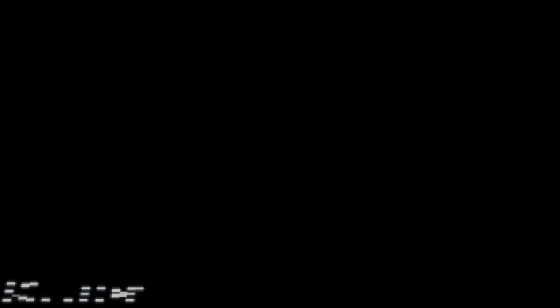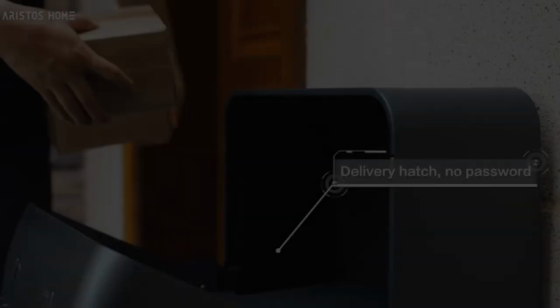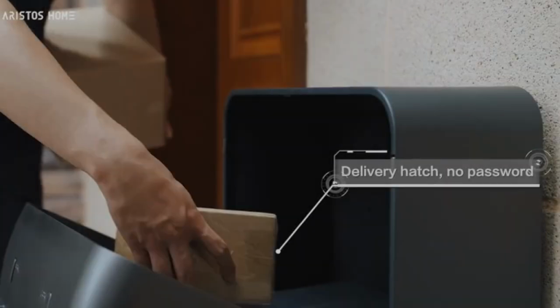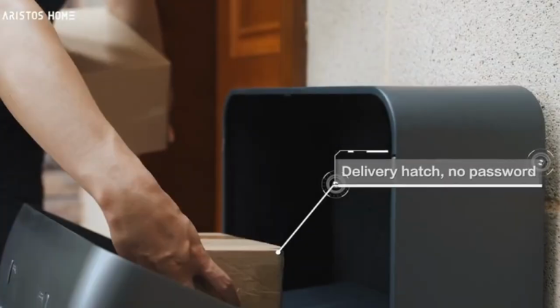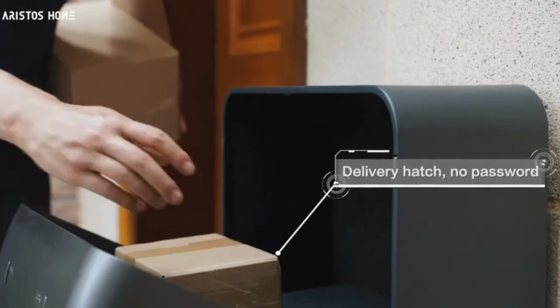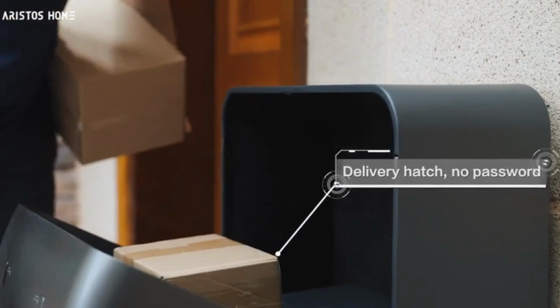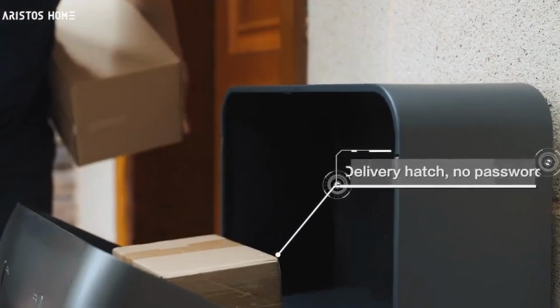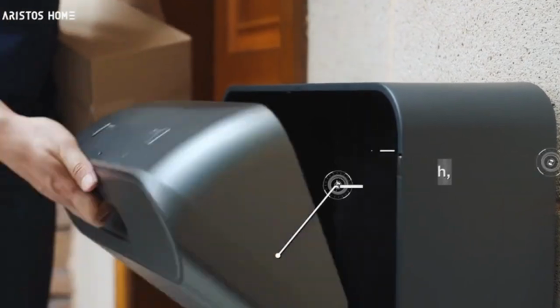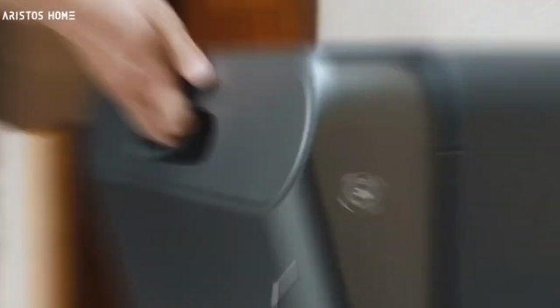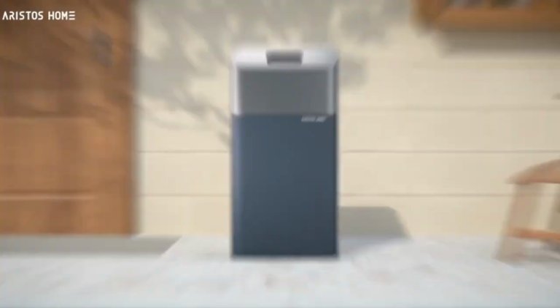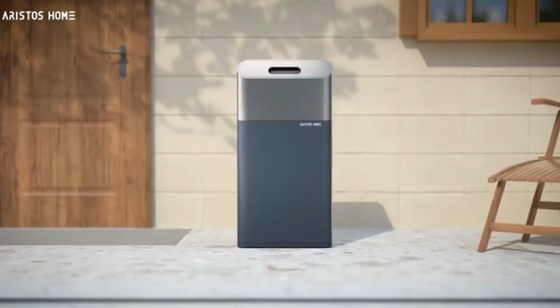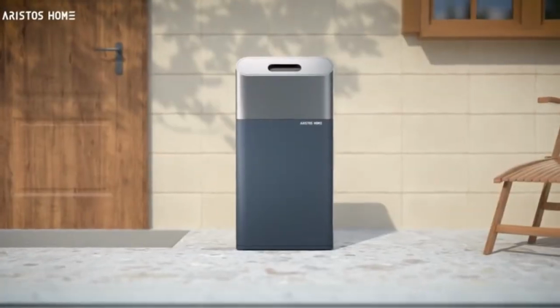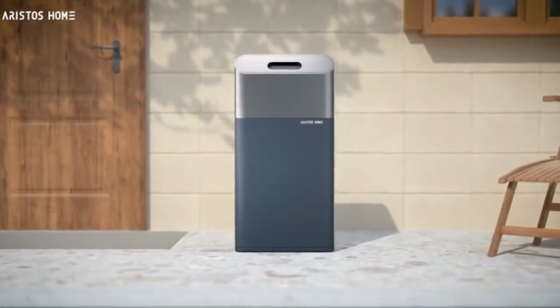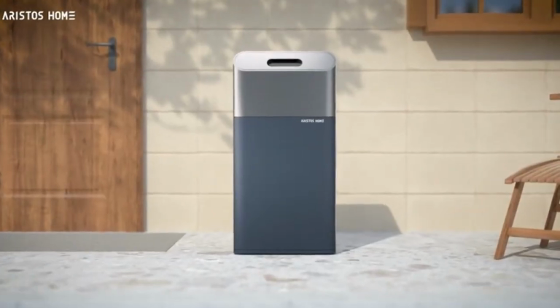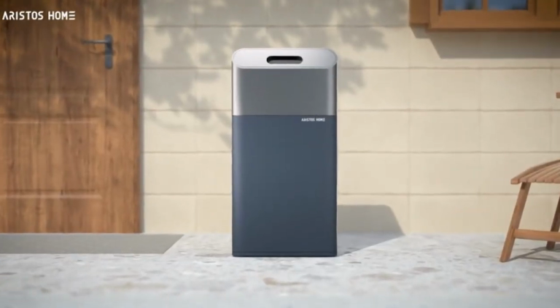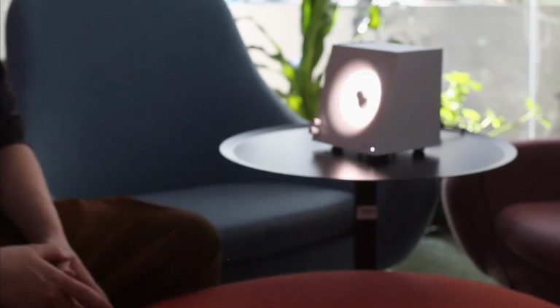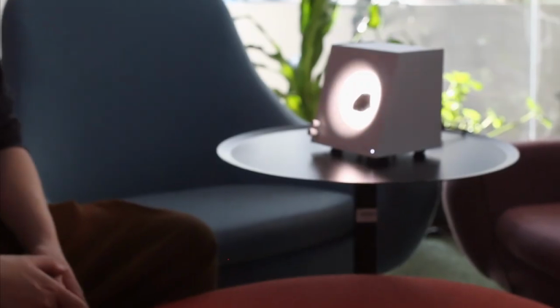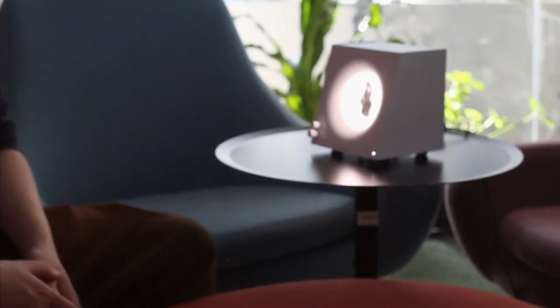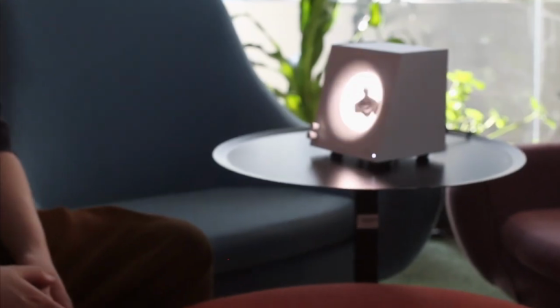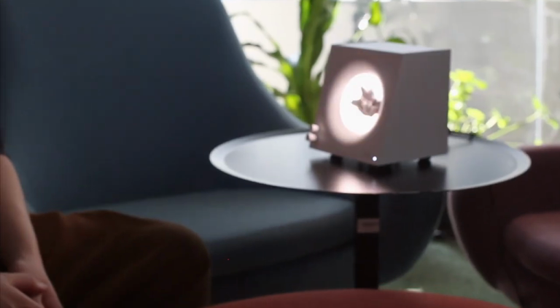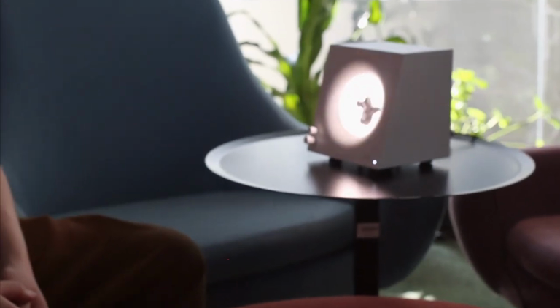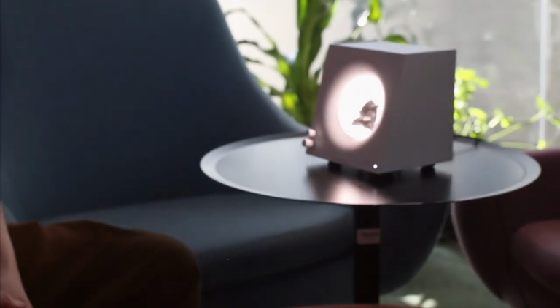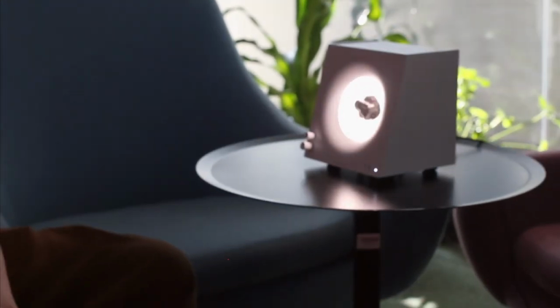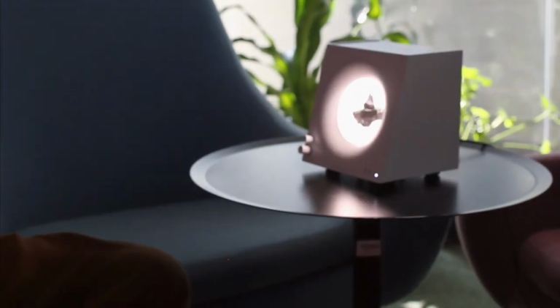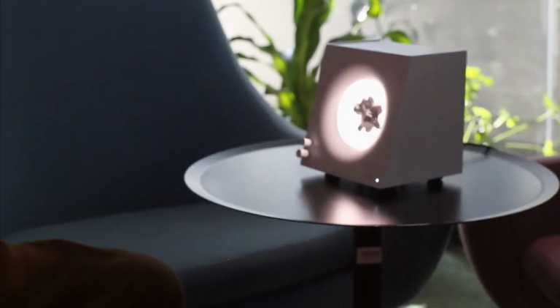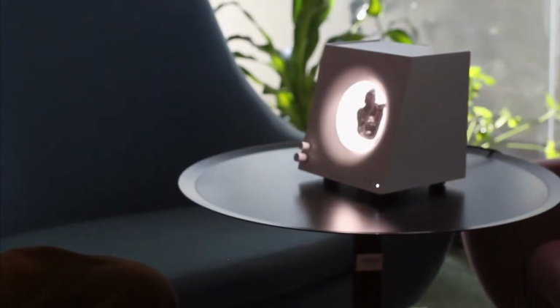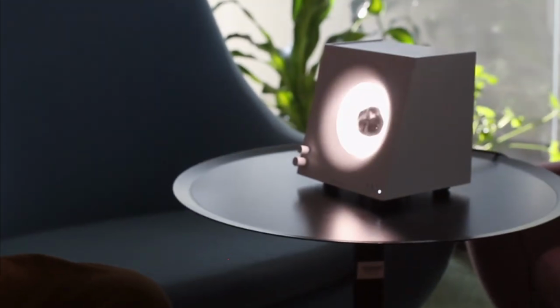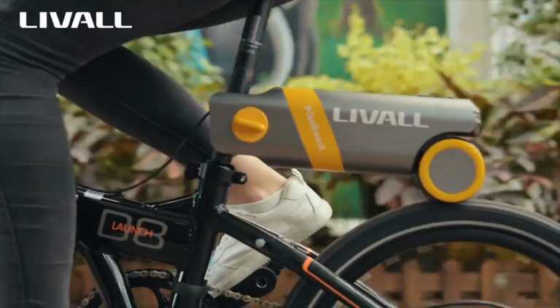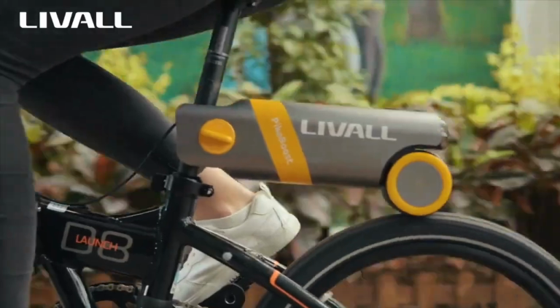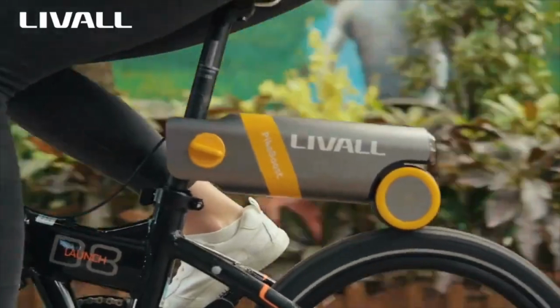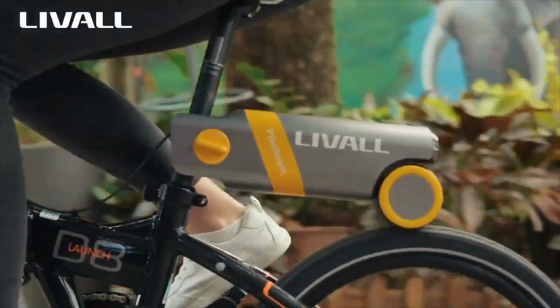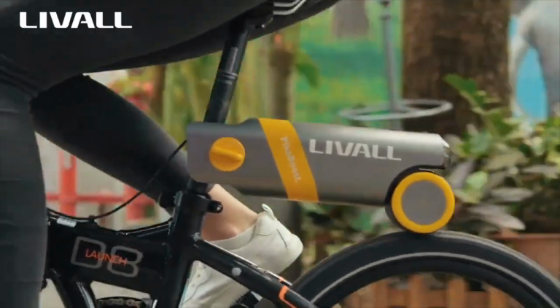If you enjoyed this video, check out this one about the latest kitchen gadgets you can actually buy, and I'll see you later.